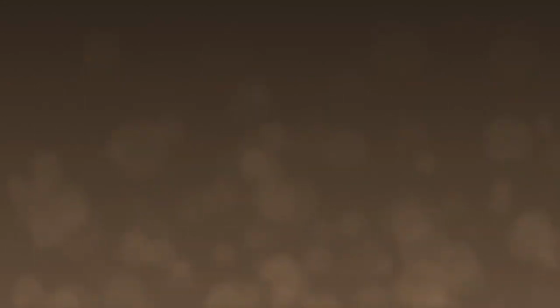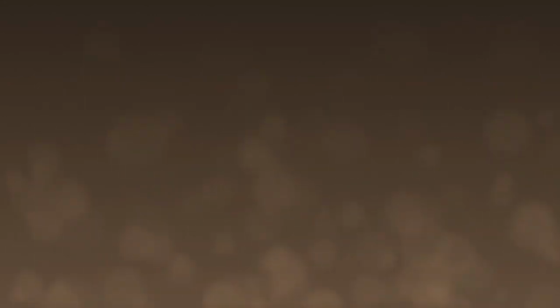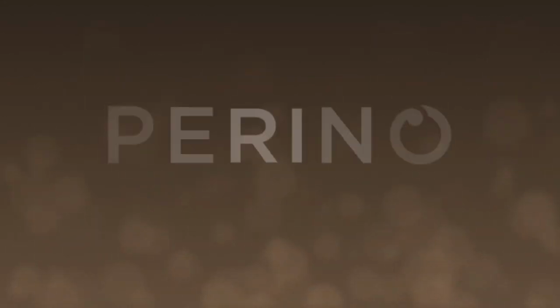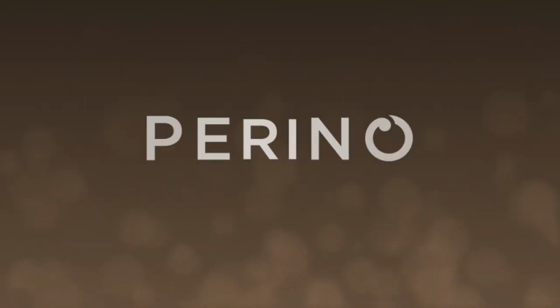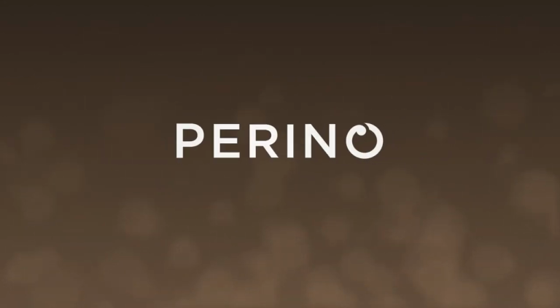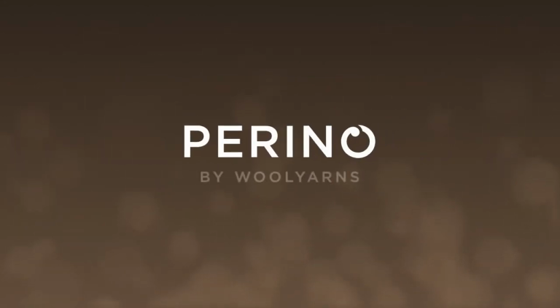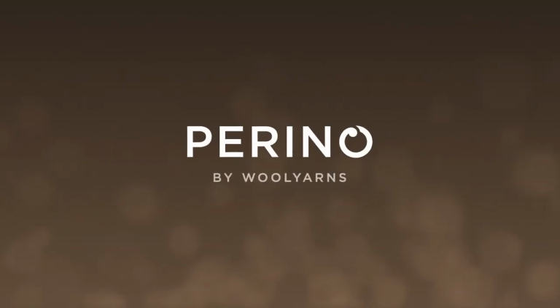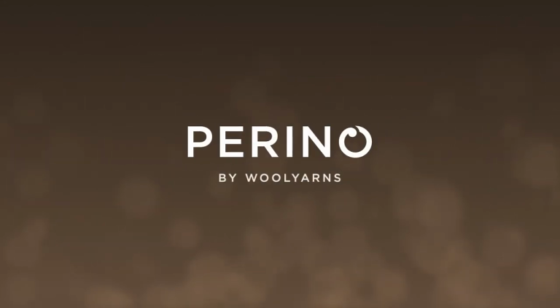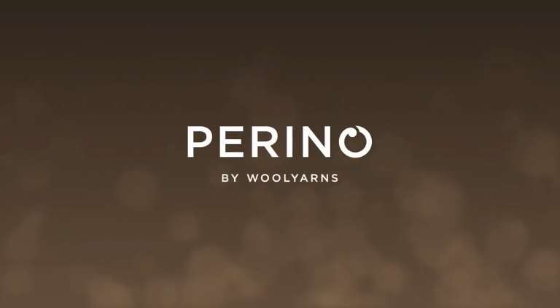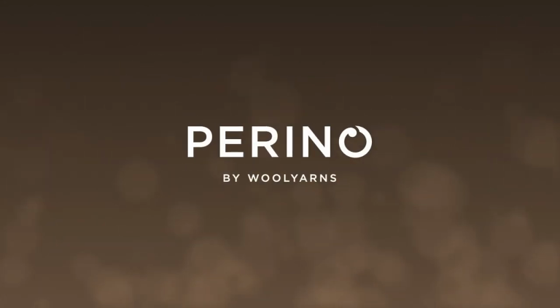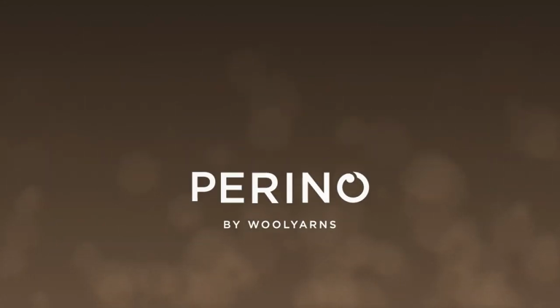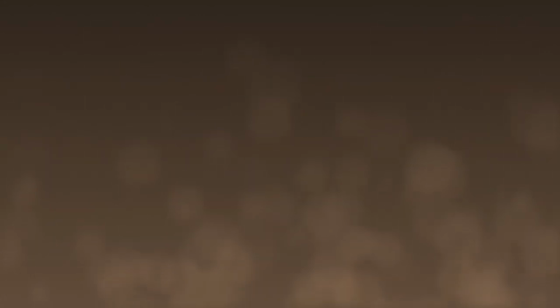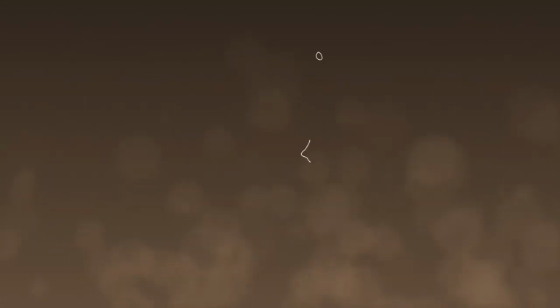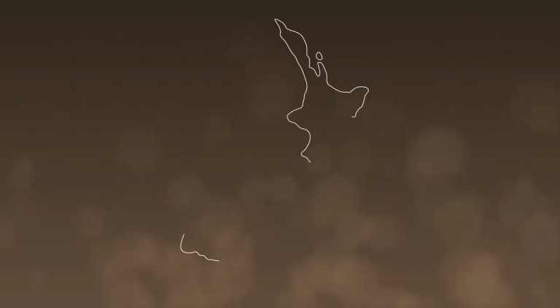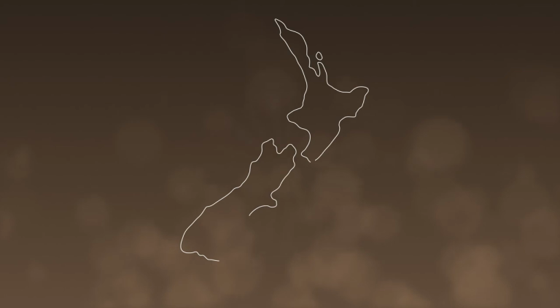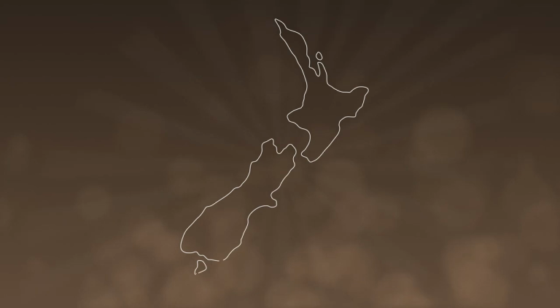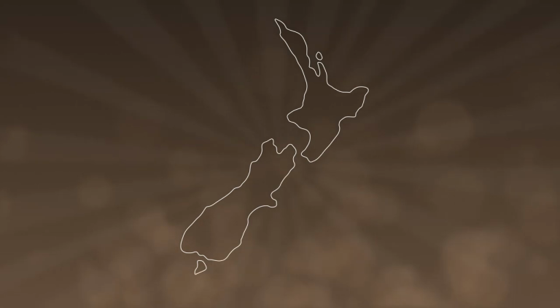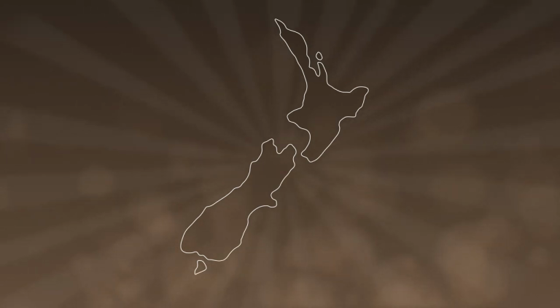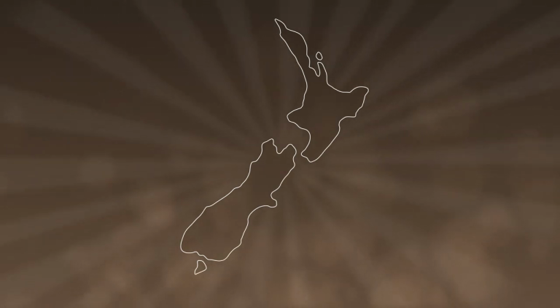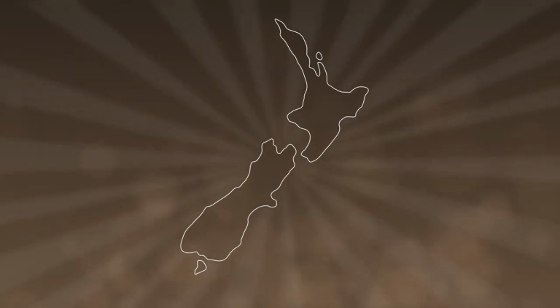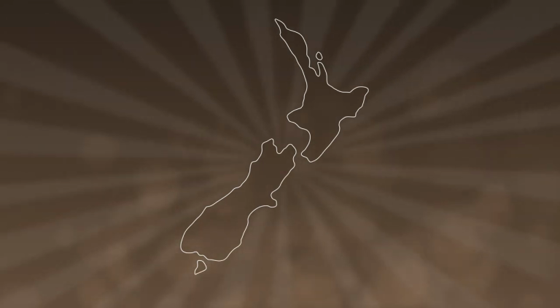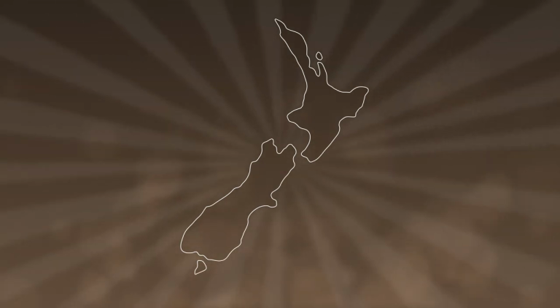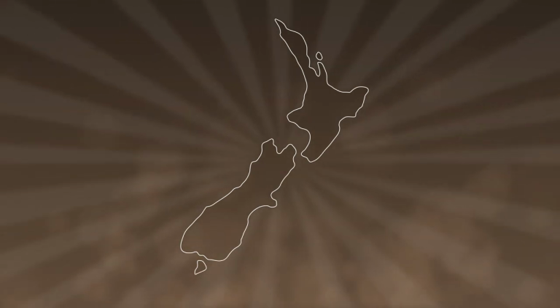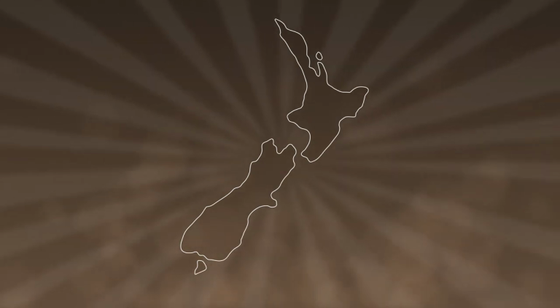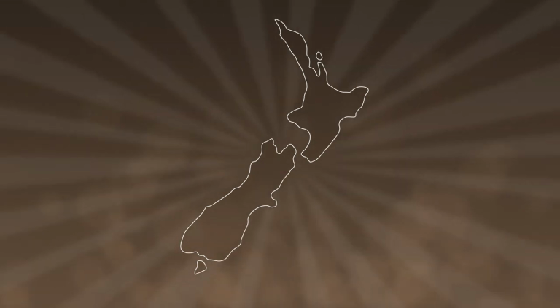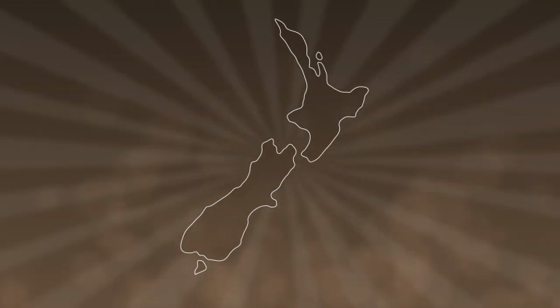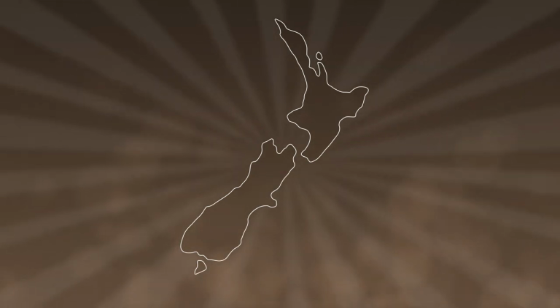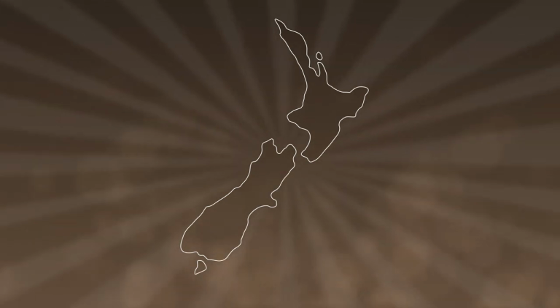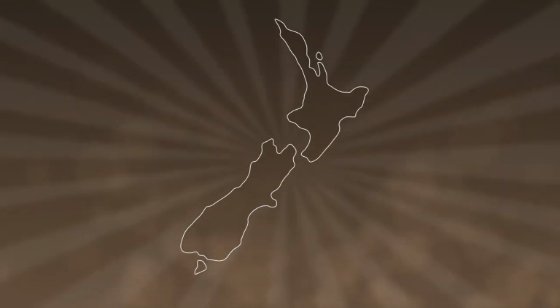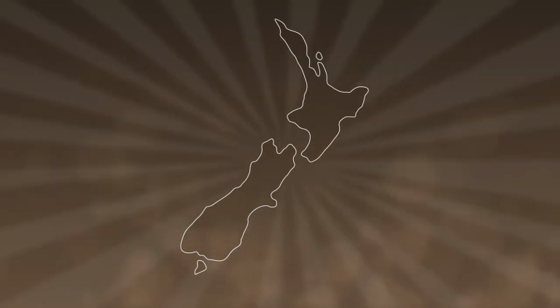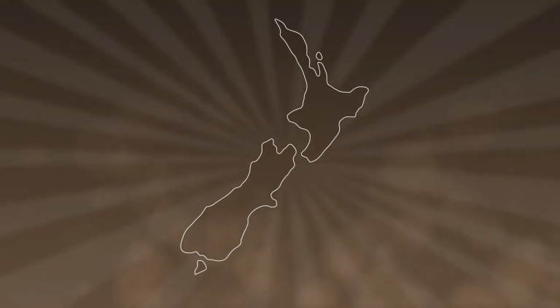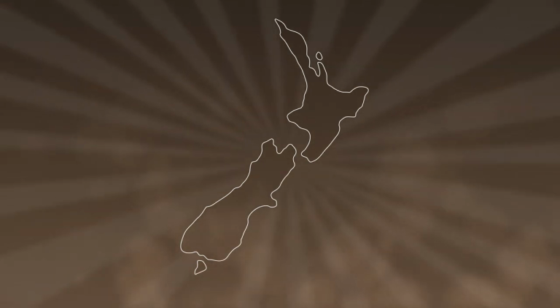By choosing Perino, you are helping us to protect New Zealand's natural environment — Aotearoa.